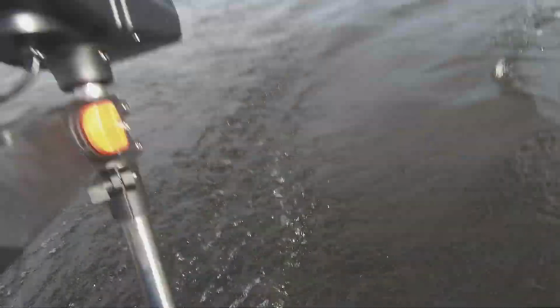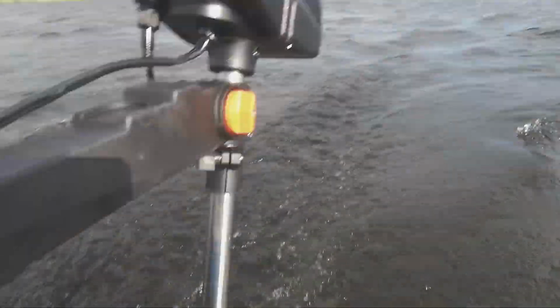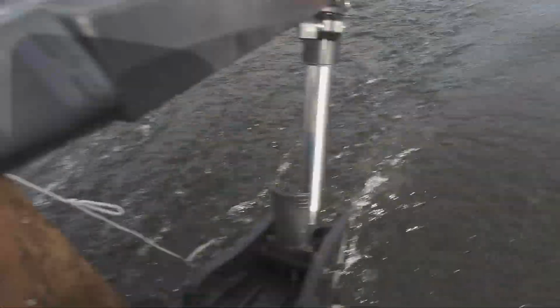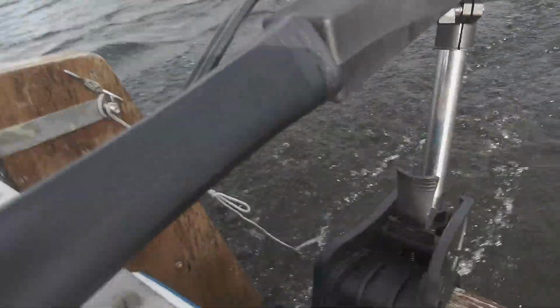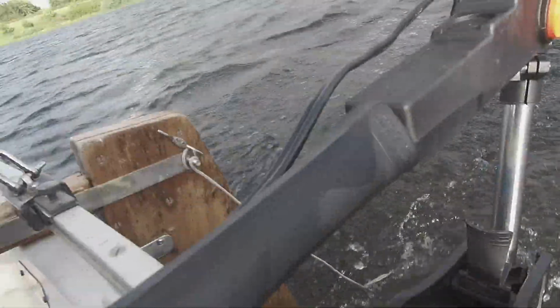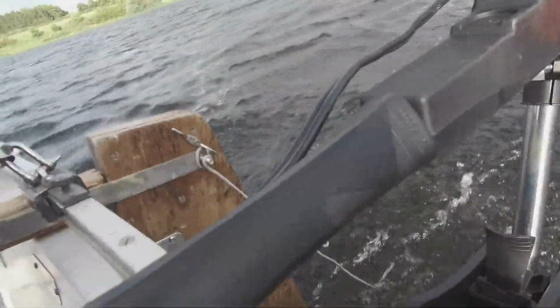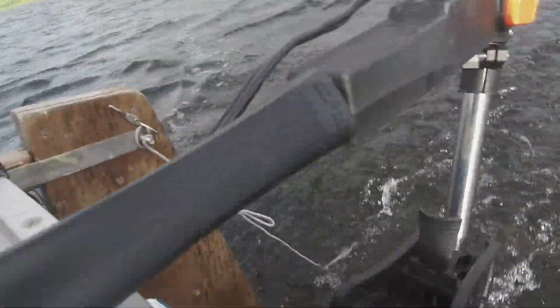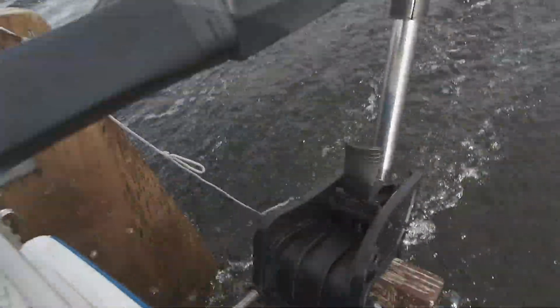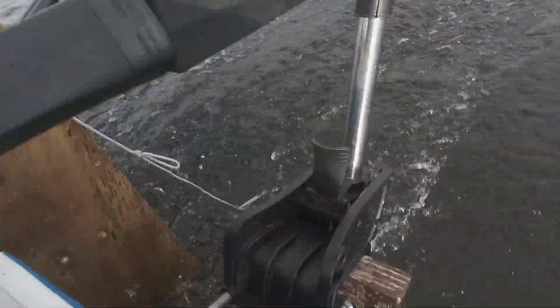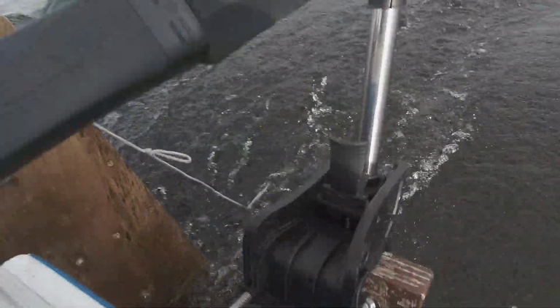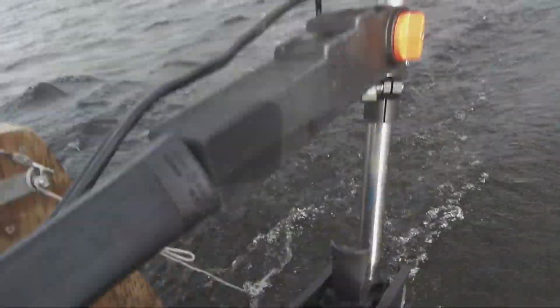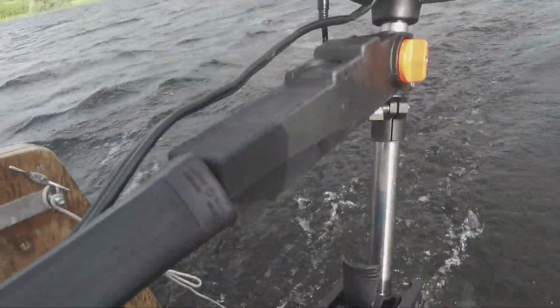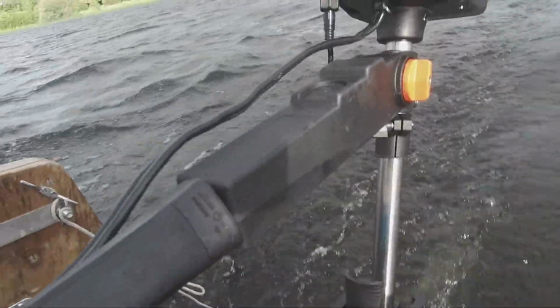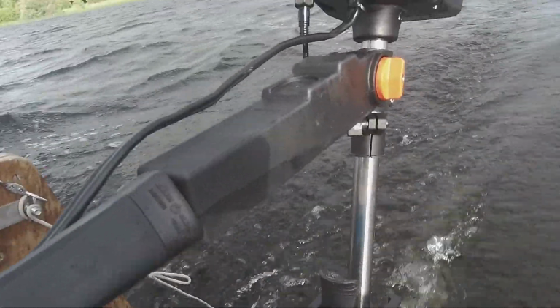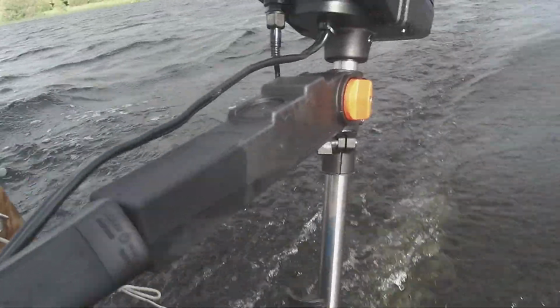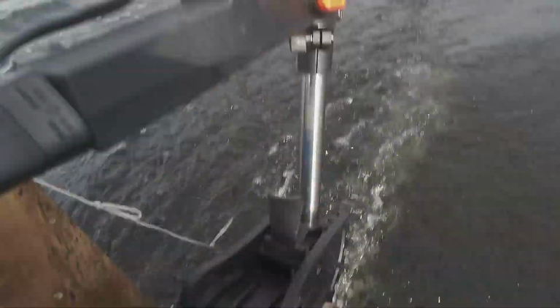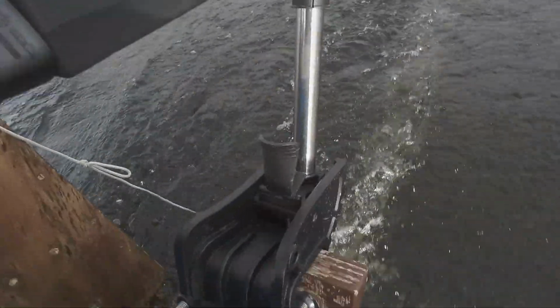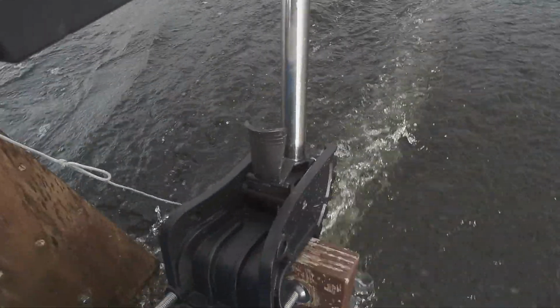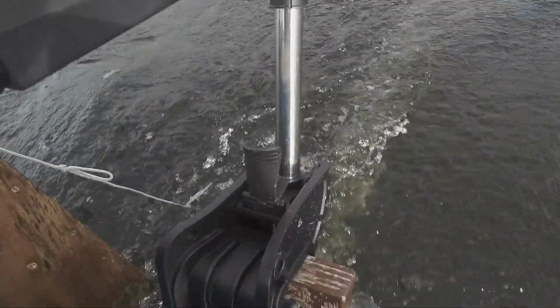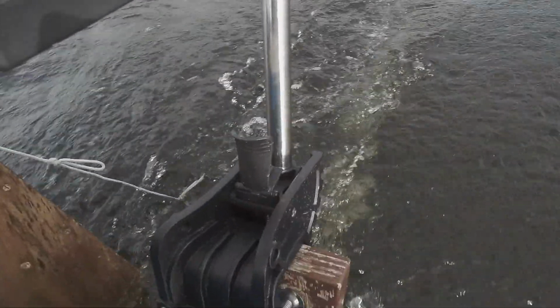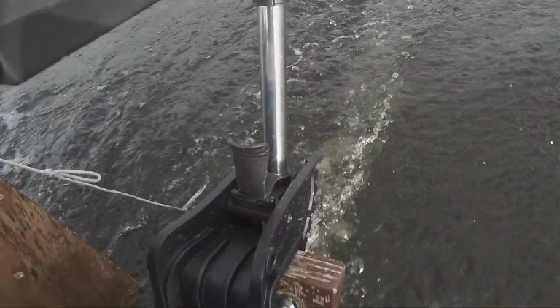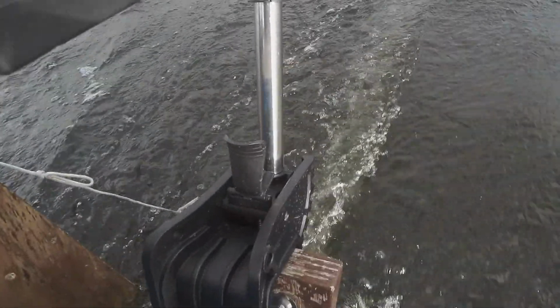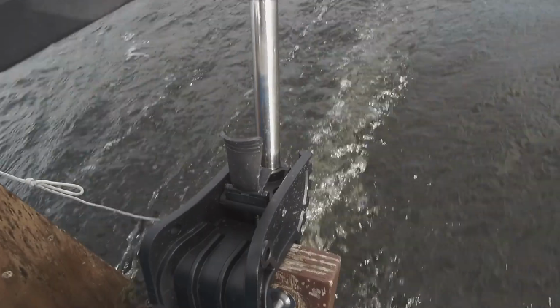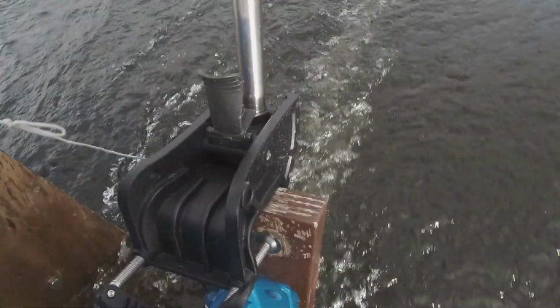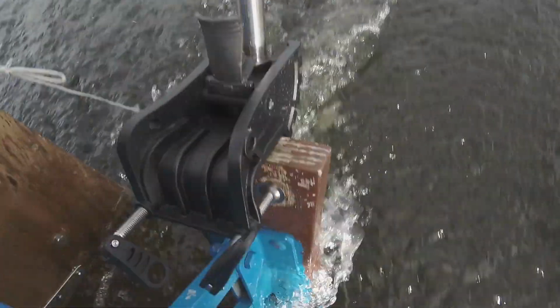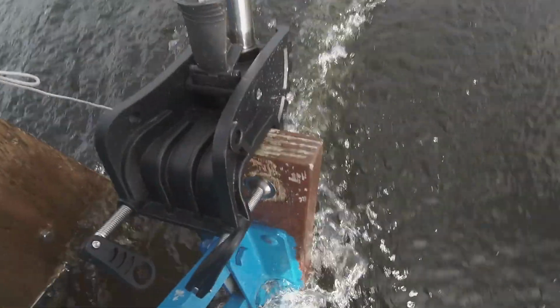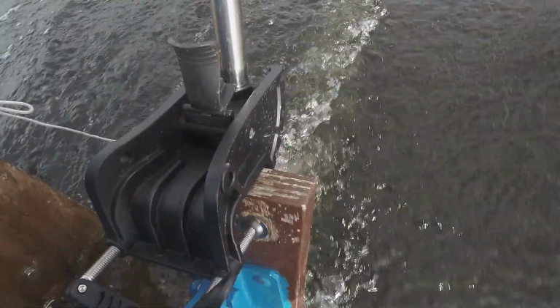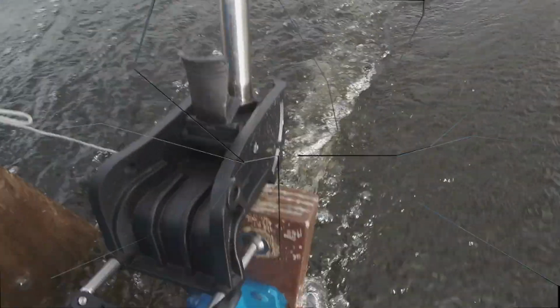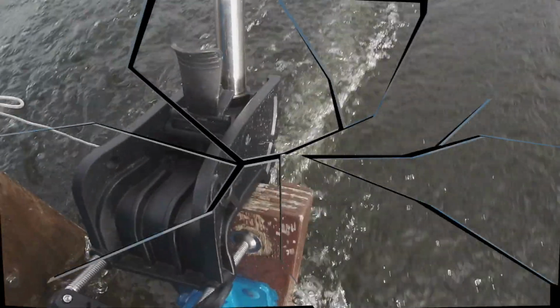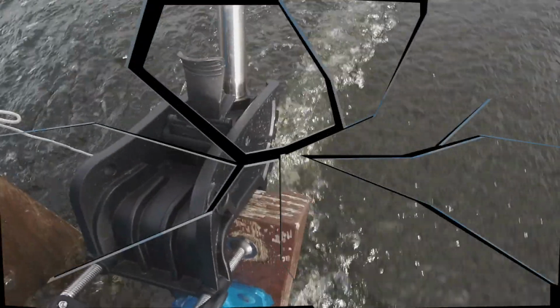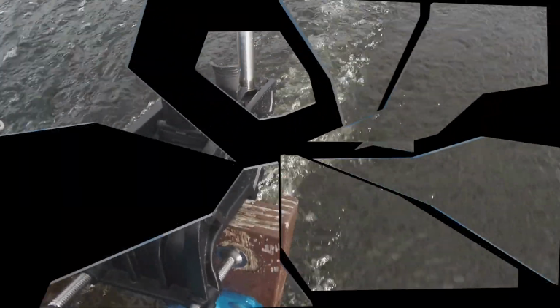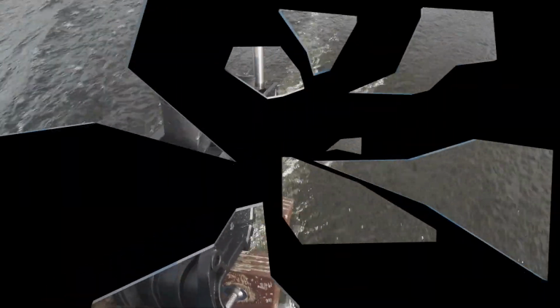As I said, the tiller on the other one is a bit more like a short shaft. This is quite long, so it's quite deep in the water.